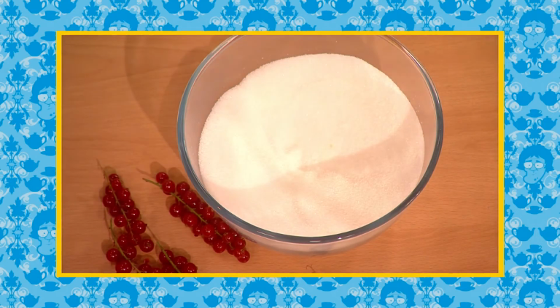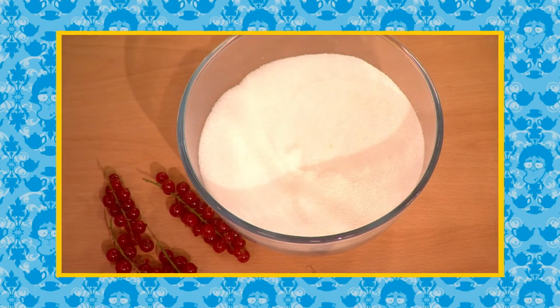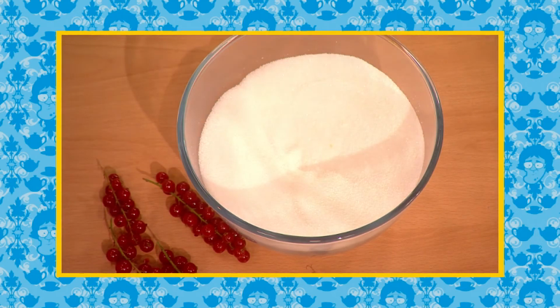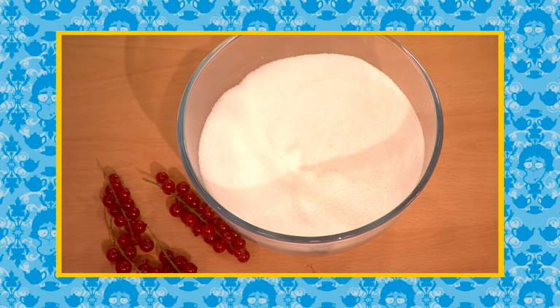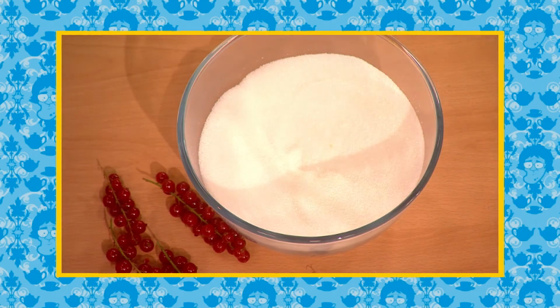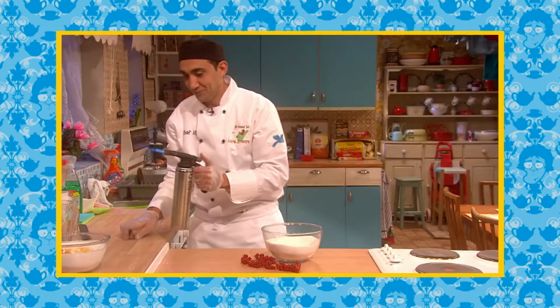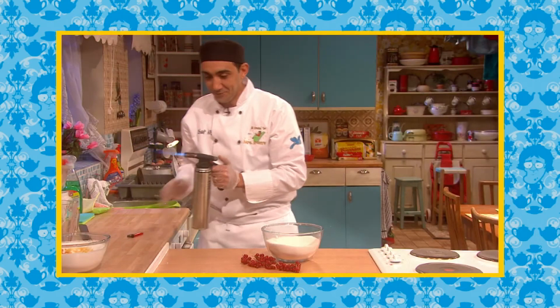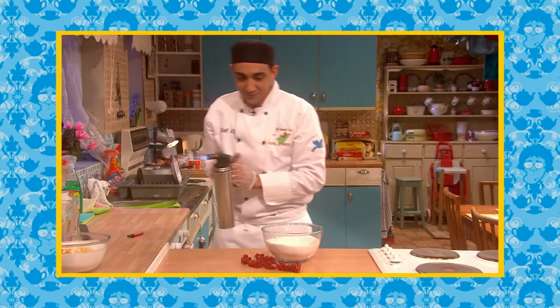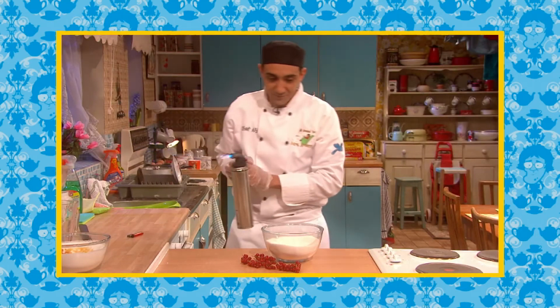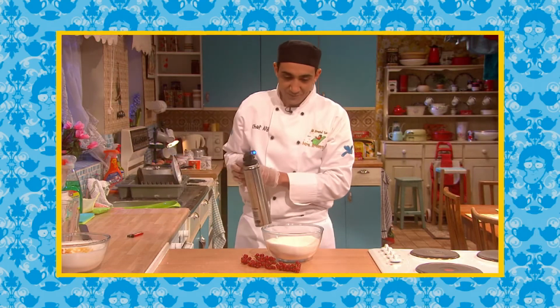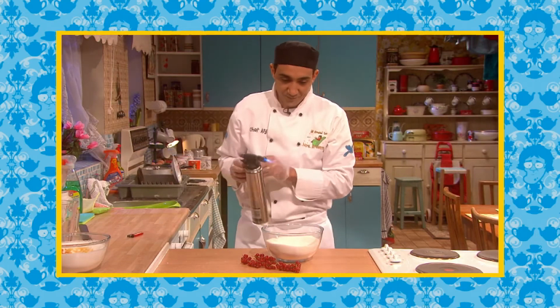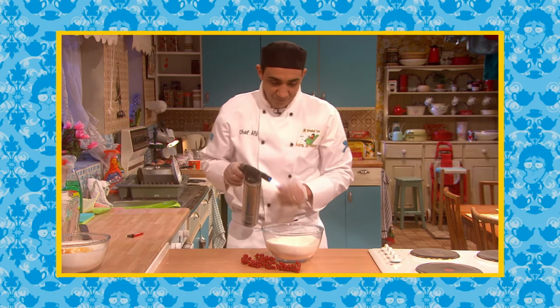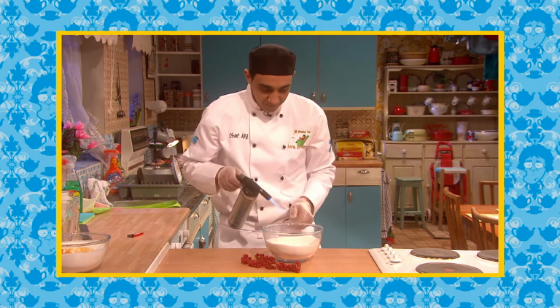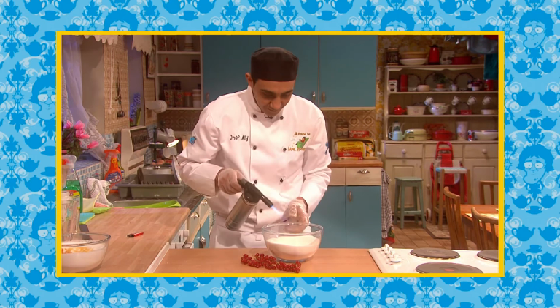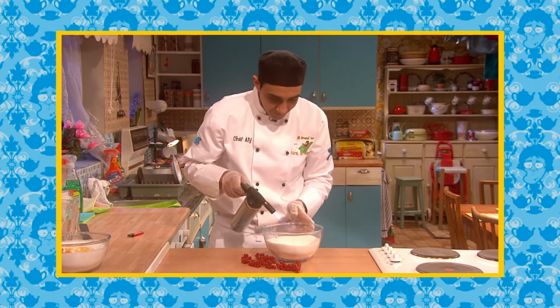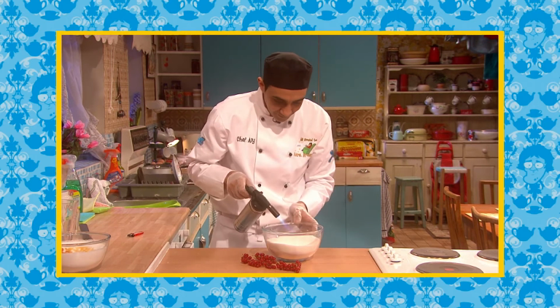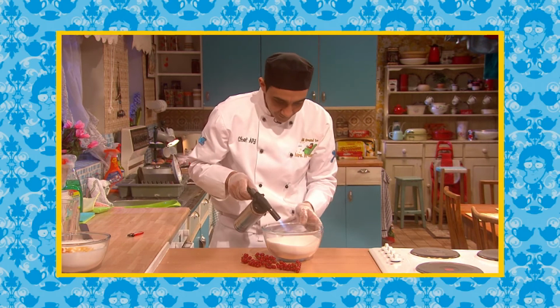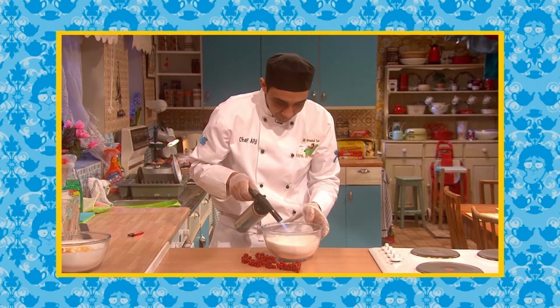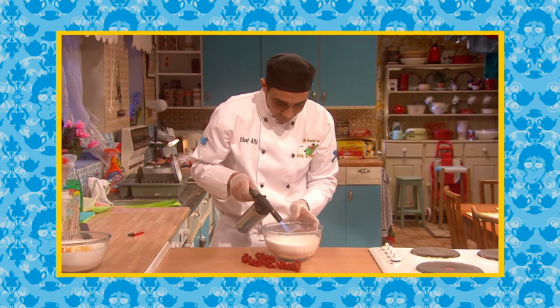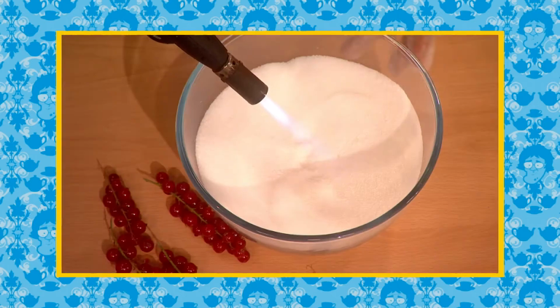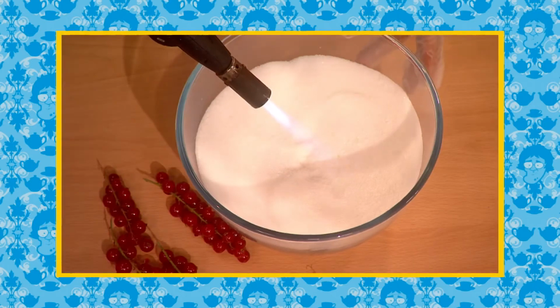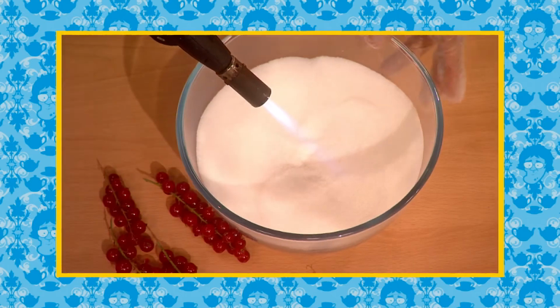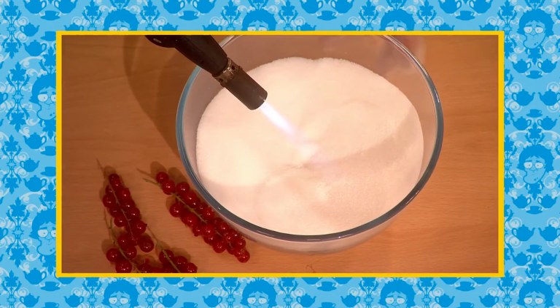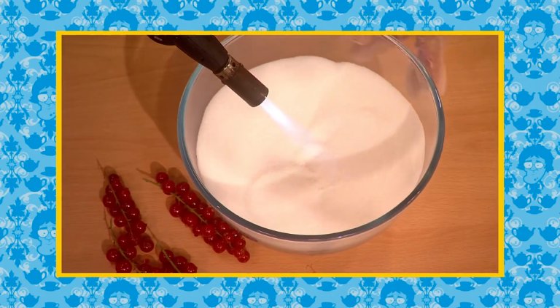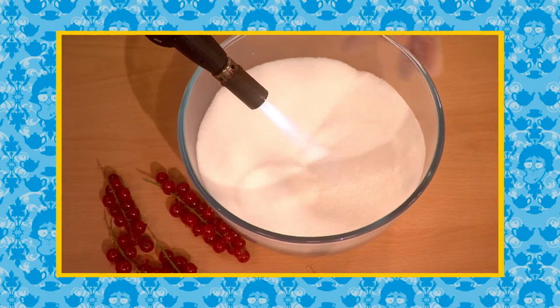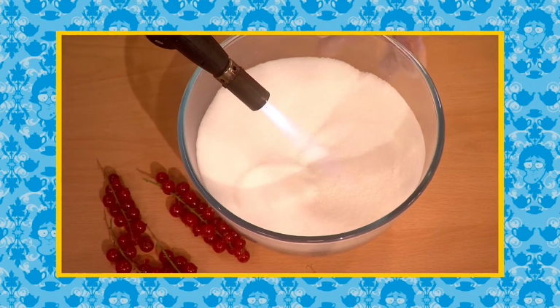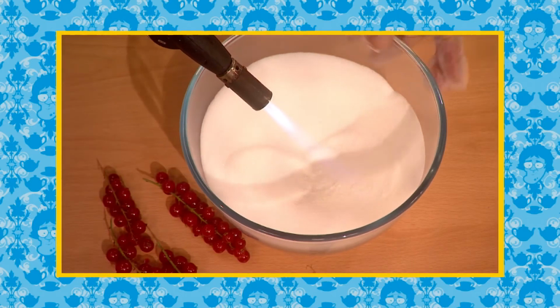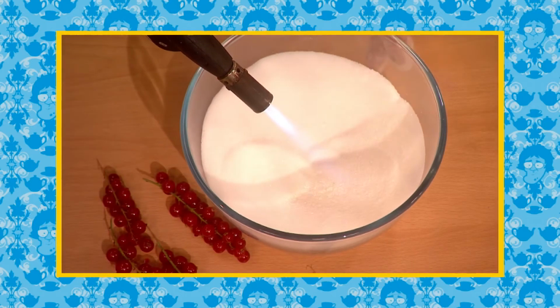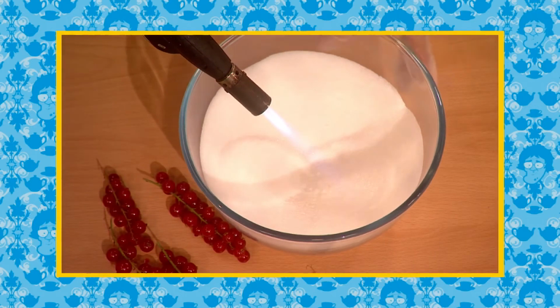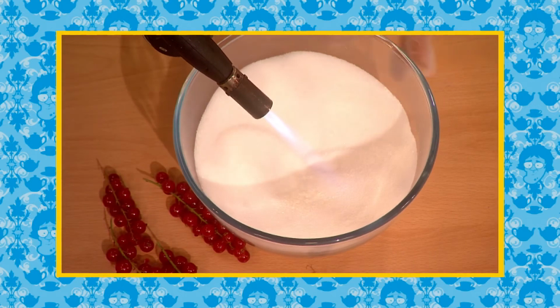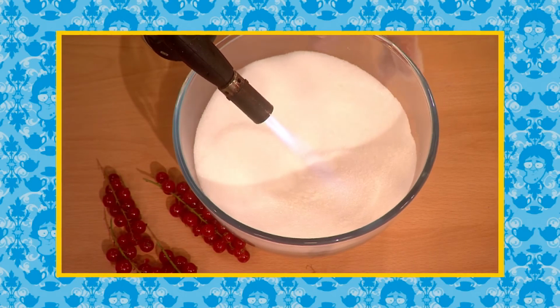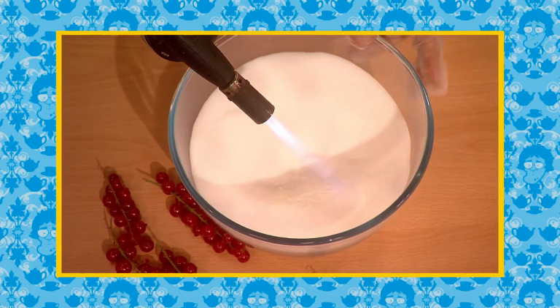As soon as the blowtorch is lit, you'll see Ali starting to melt the sugar in the center of the bowl. Keep turning the bowl and turning the bowl.